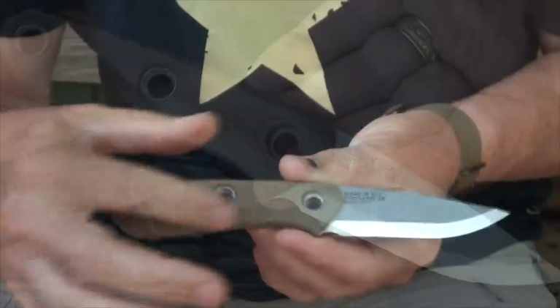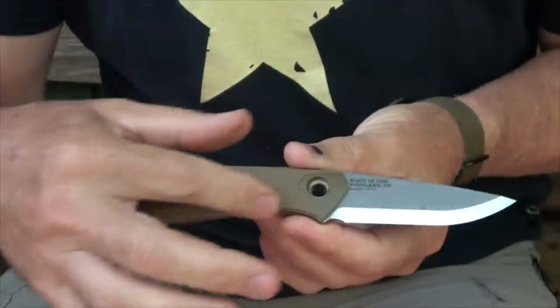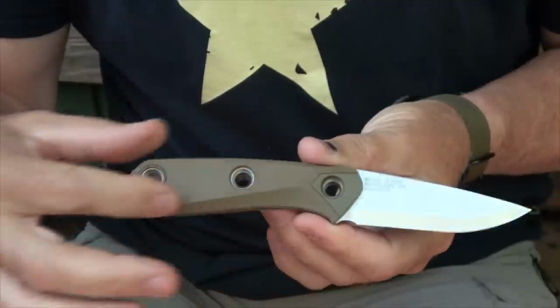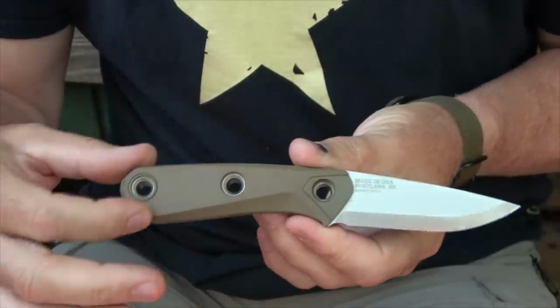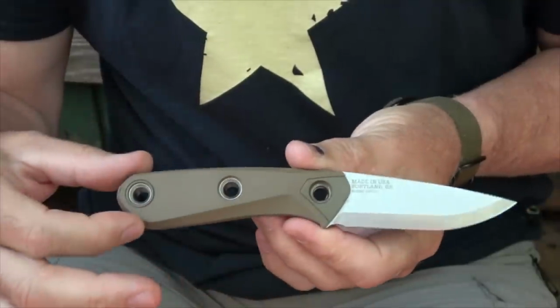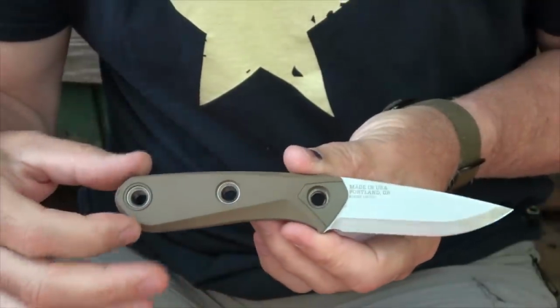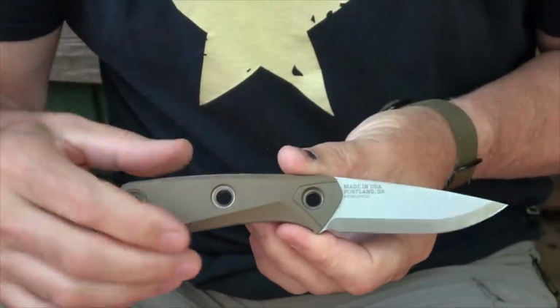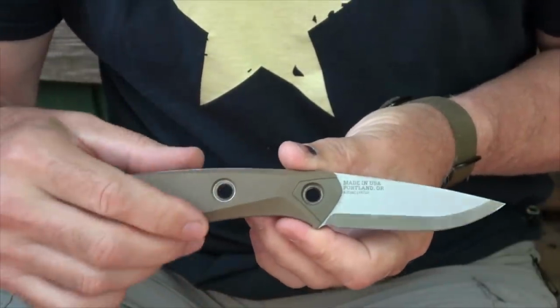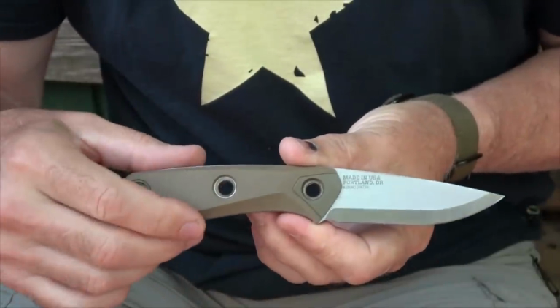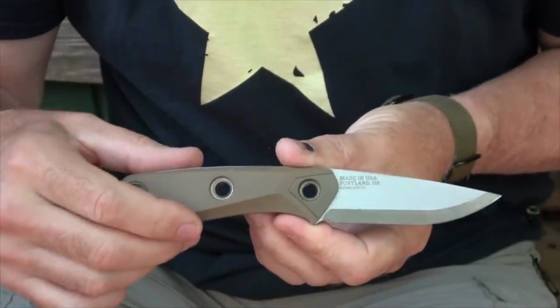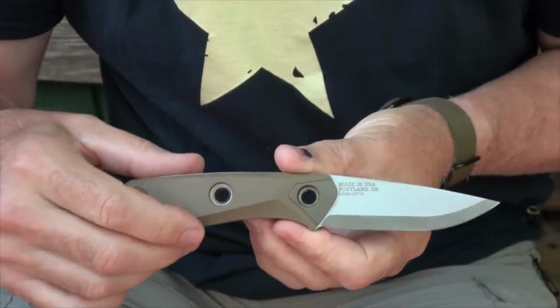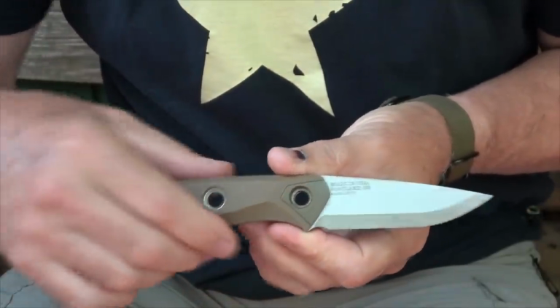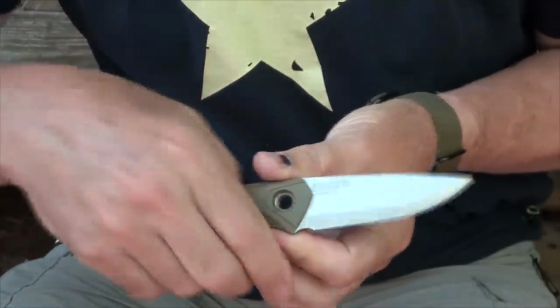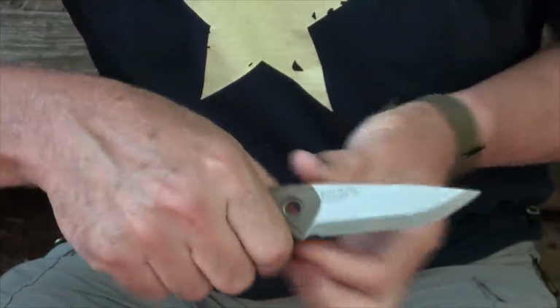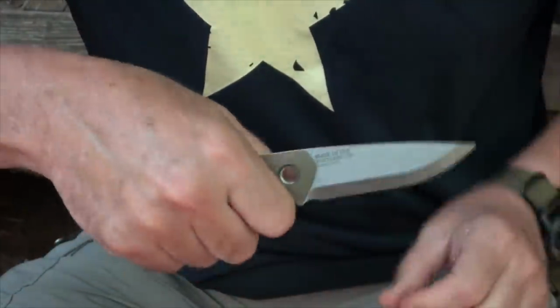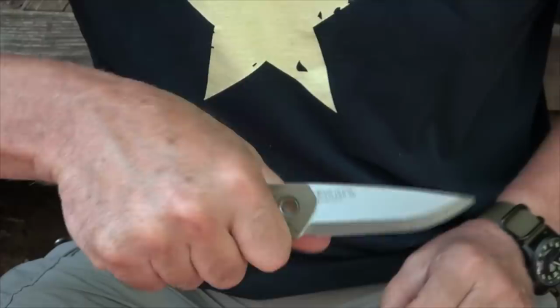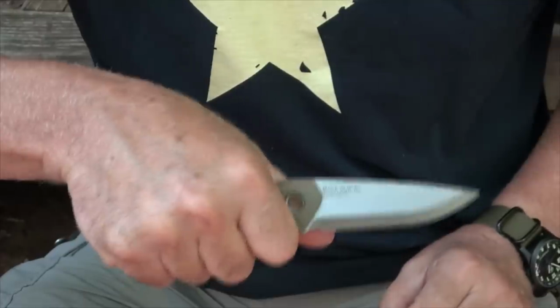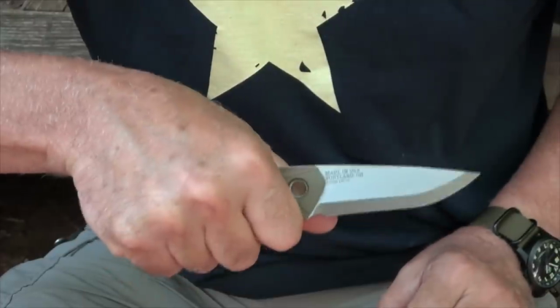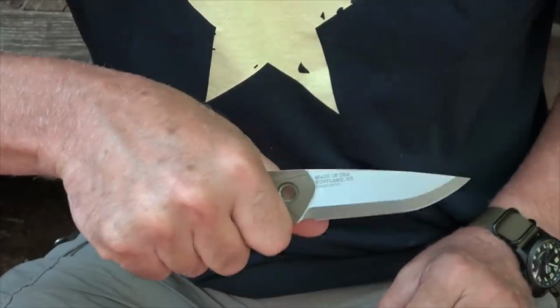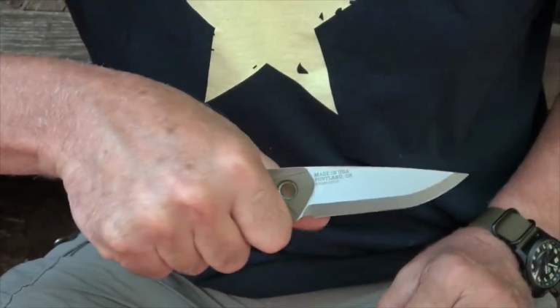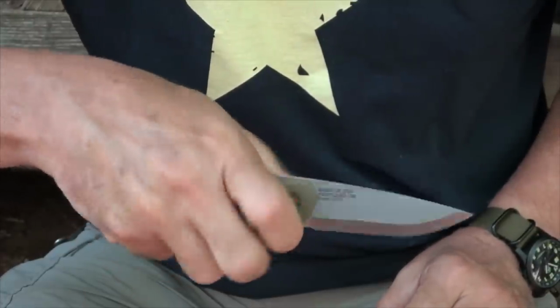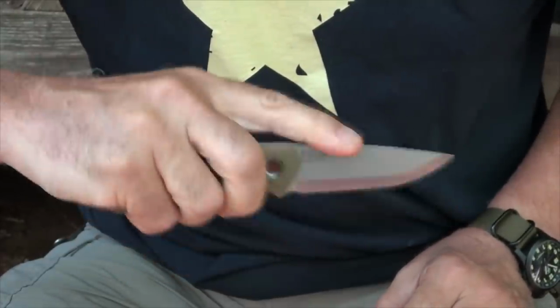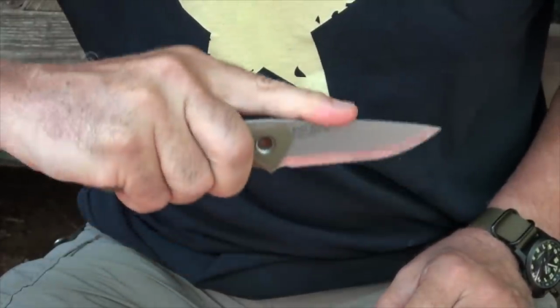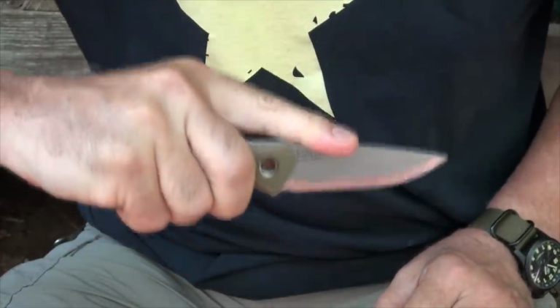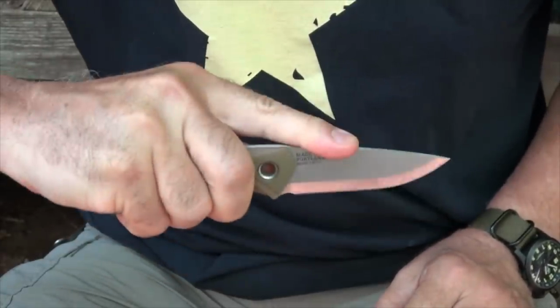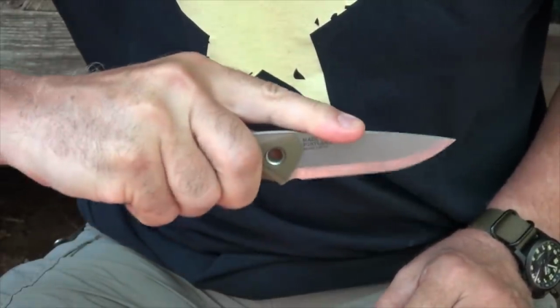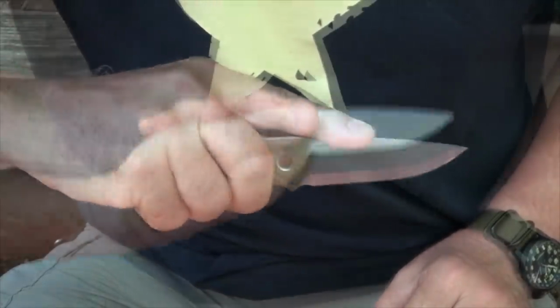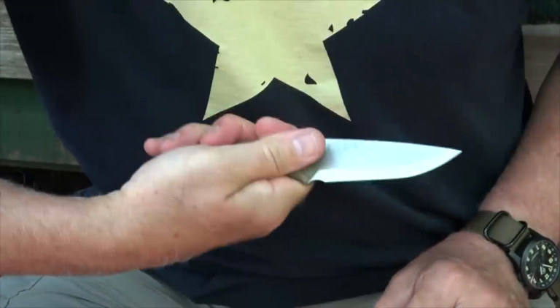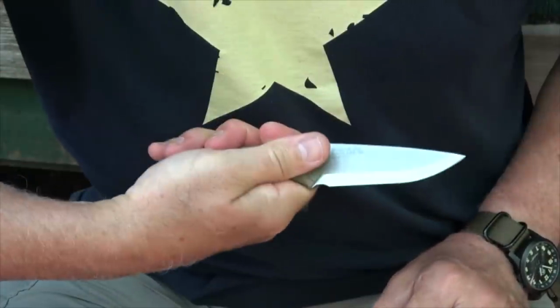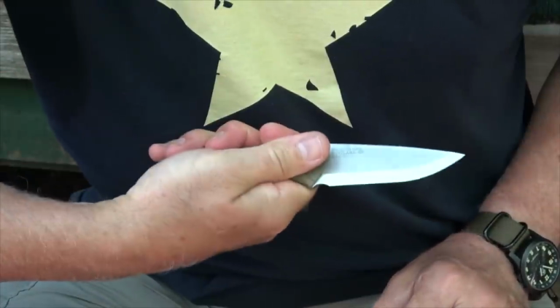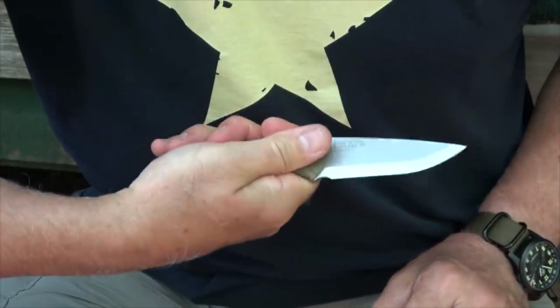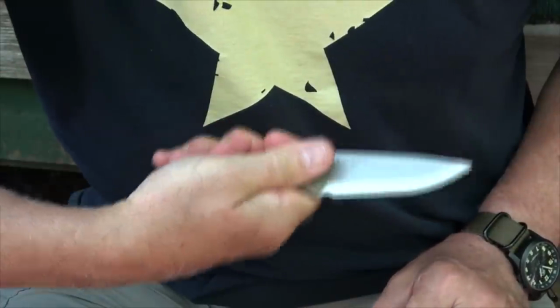The design of the grip gives you a lot of different options. You can hold it baseball, you can do precision, or you can do chest lever. It just seems to fit naturally in your hand.